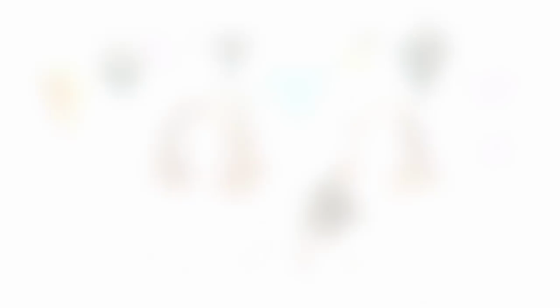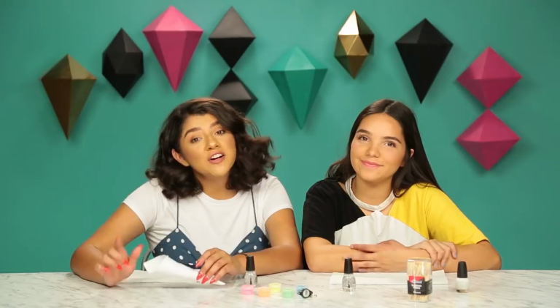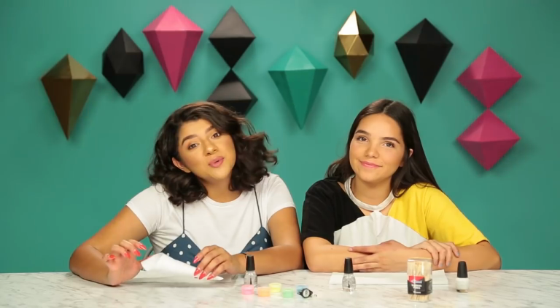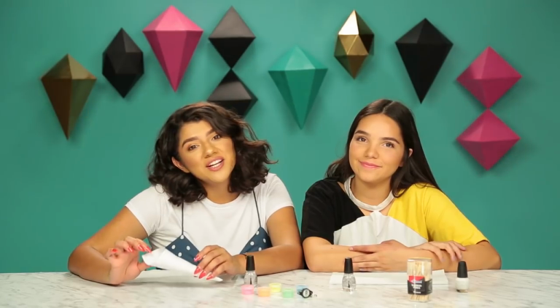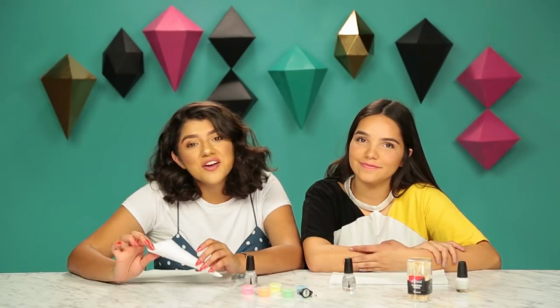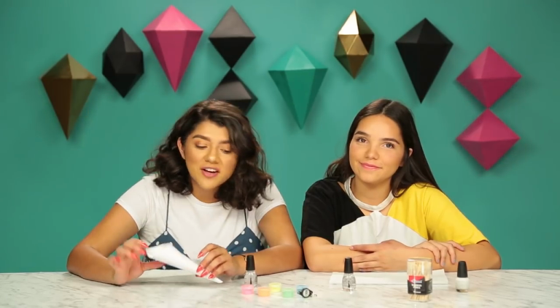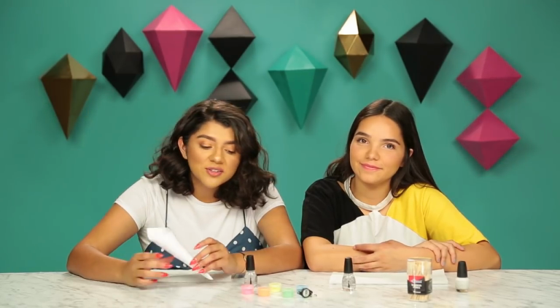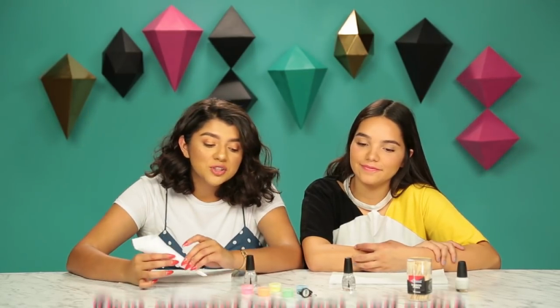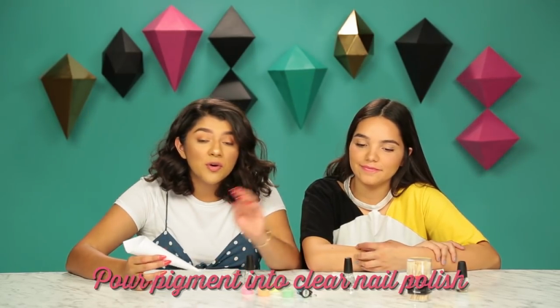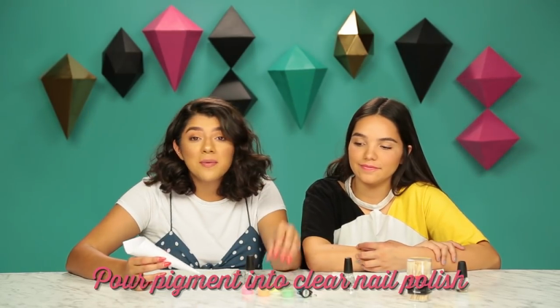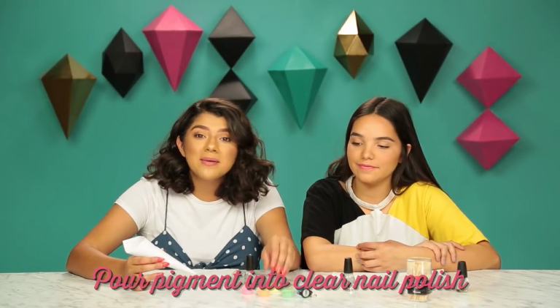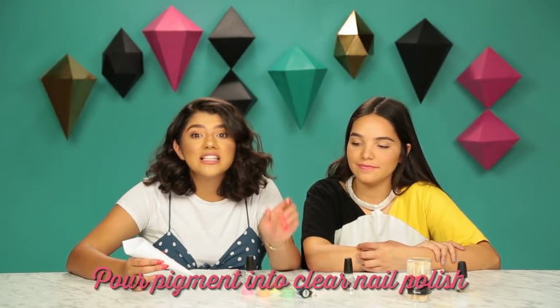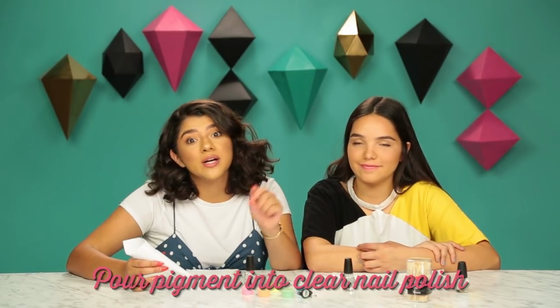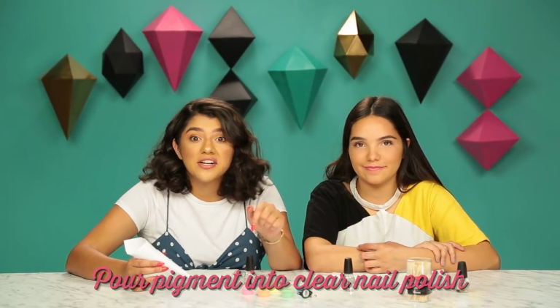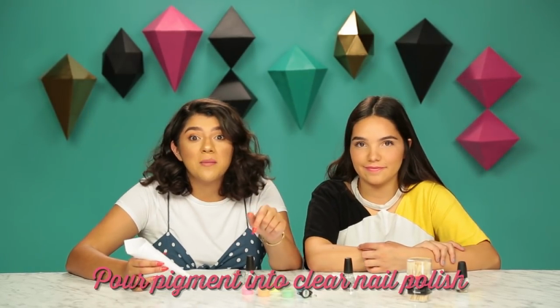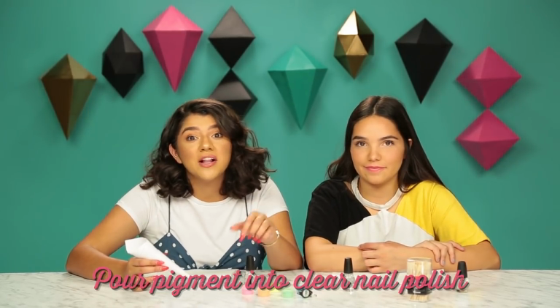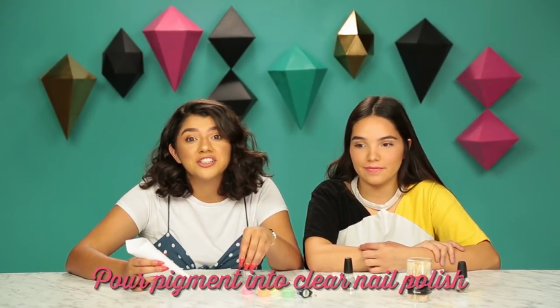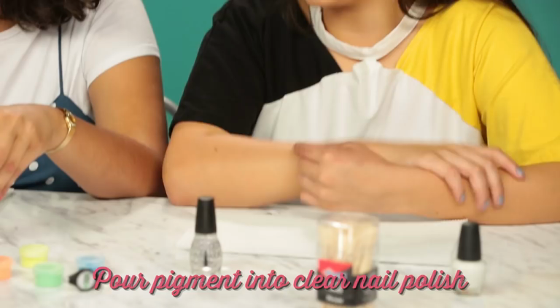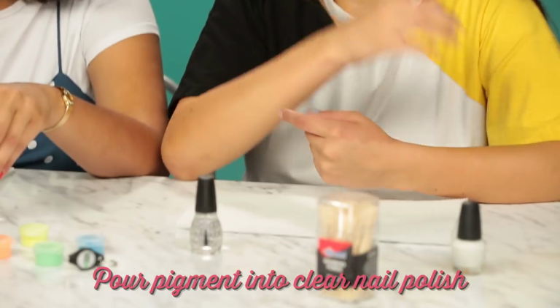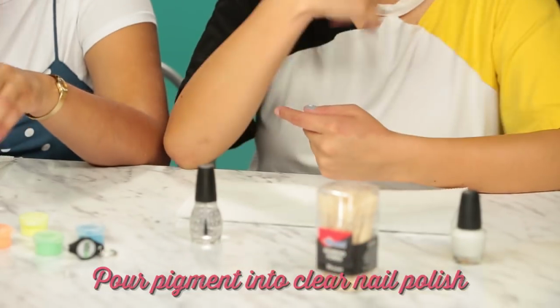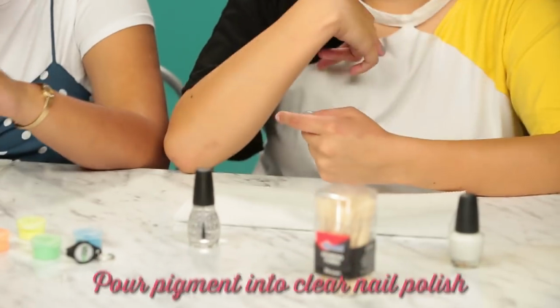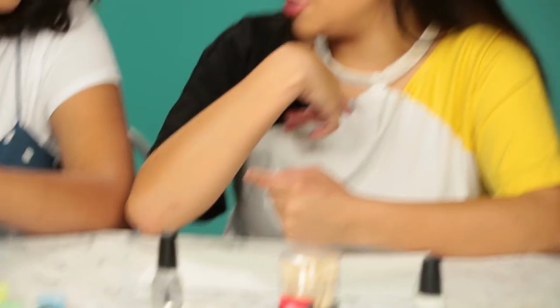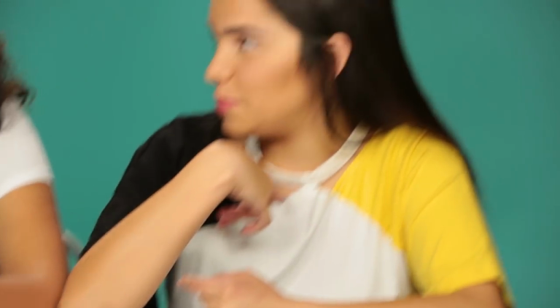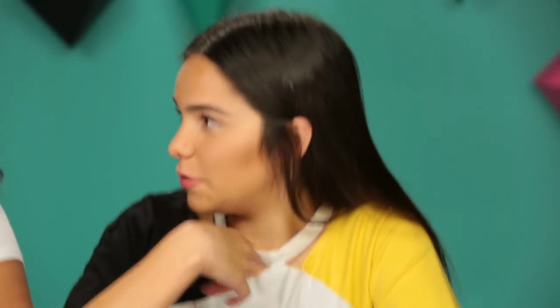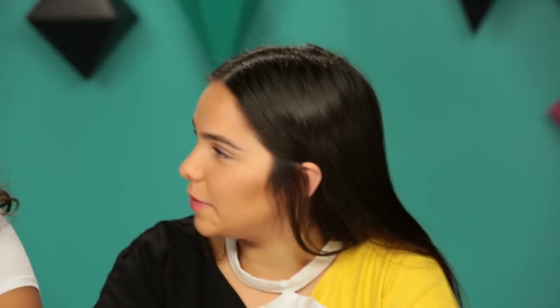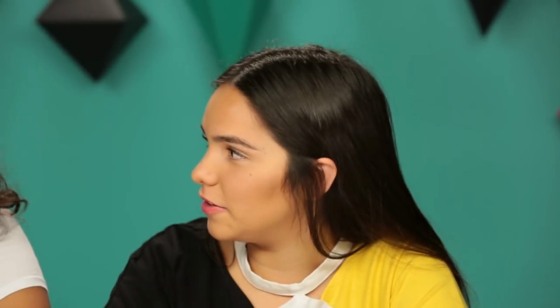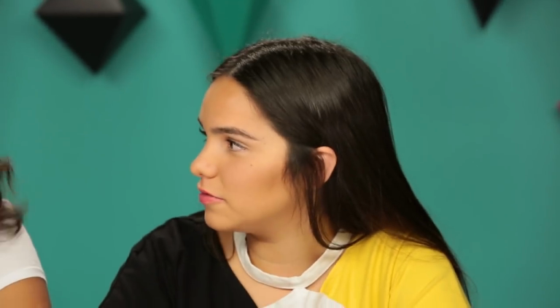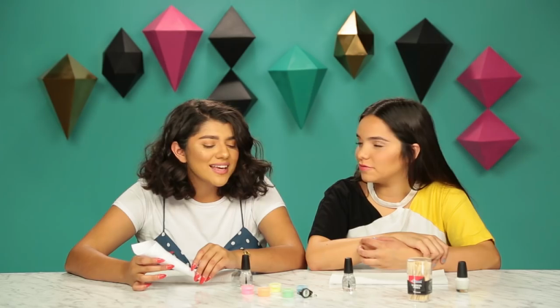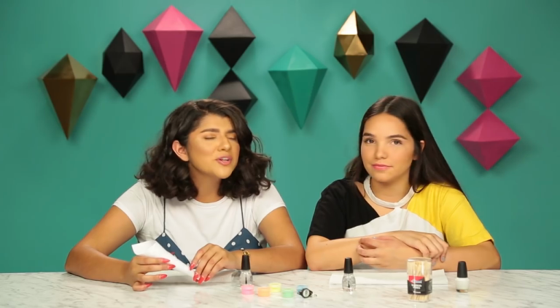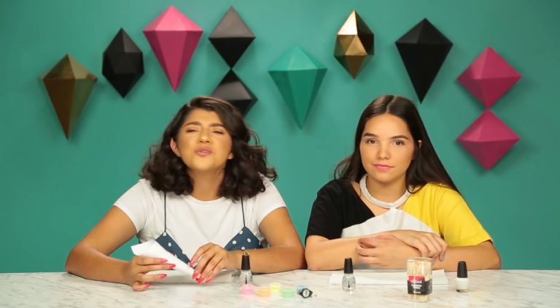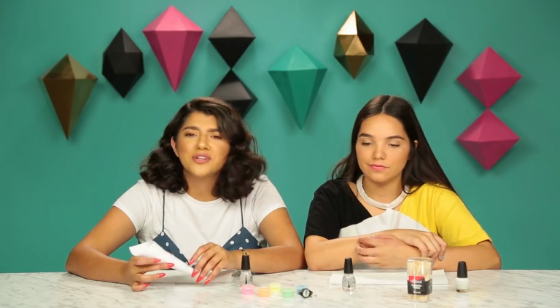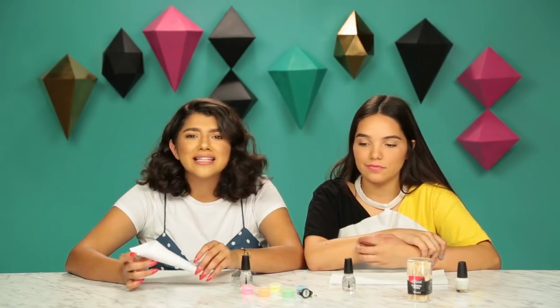So first we're going to use our funnel to pour the pigment into our clear nail polish. I think I want to do pink, what about you? I think I'm going to do green.